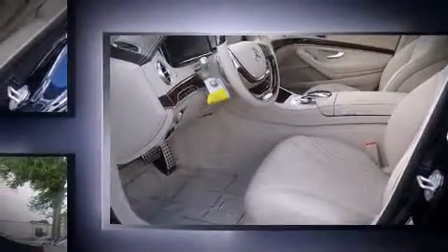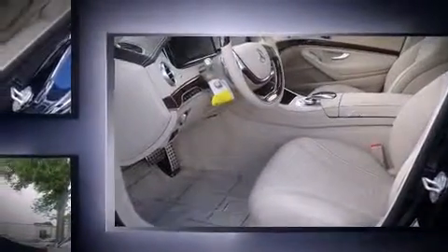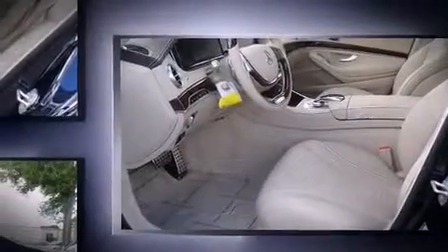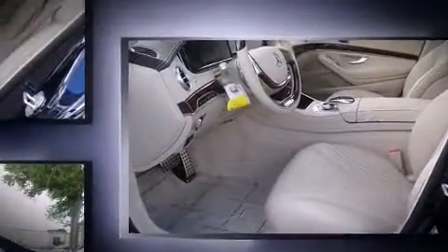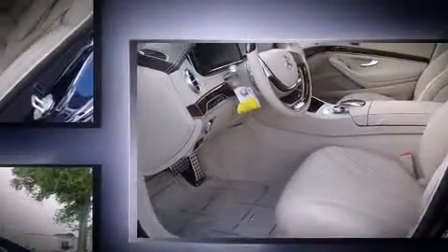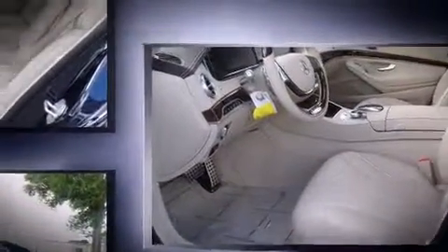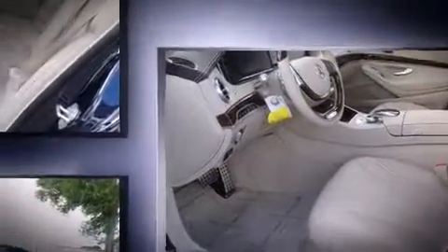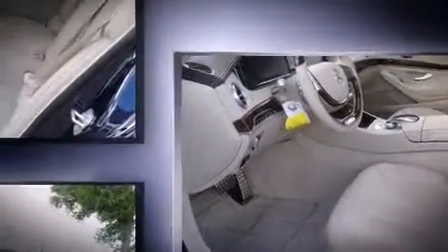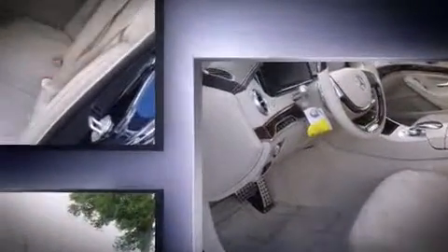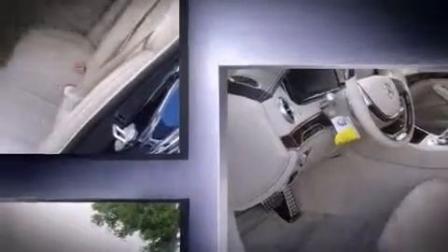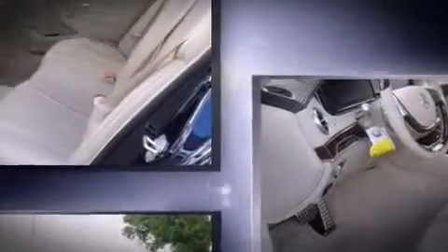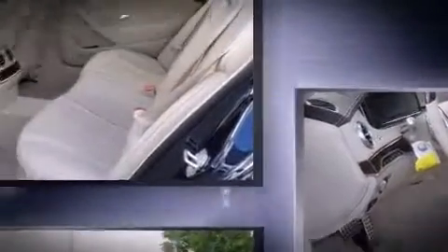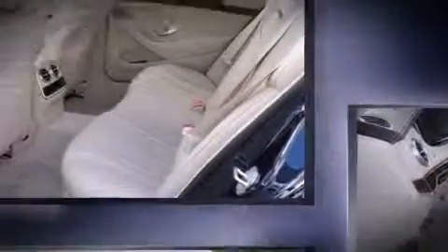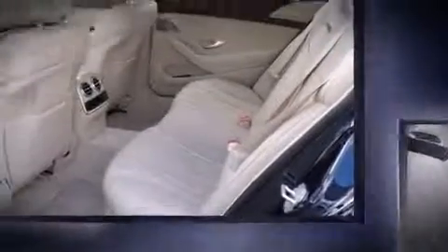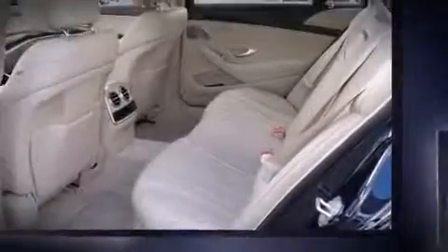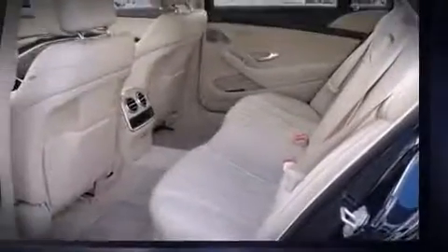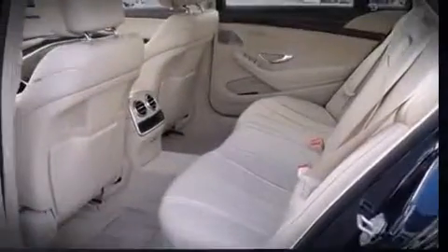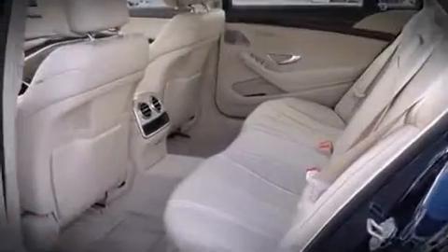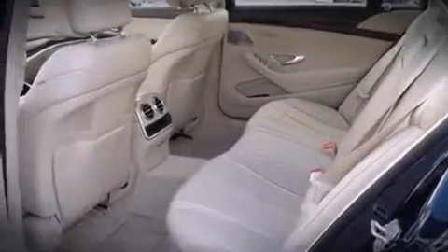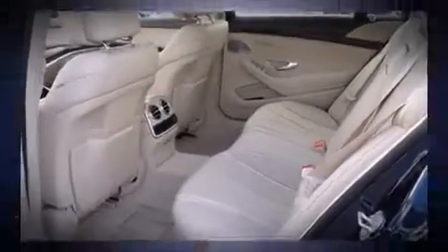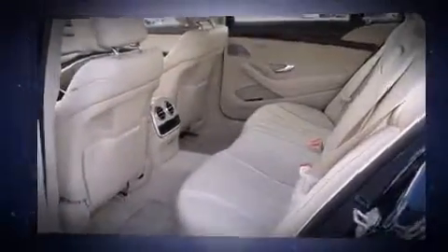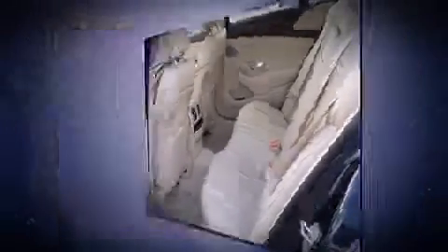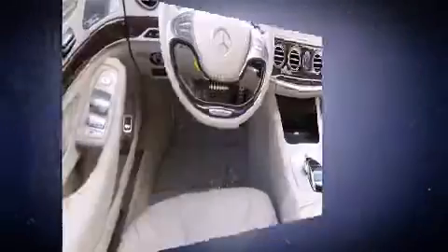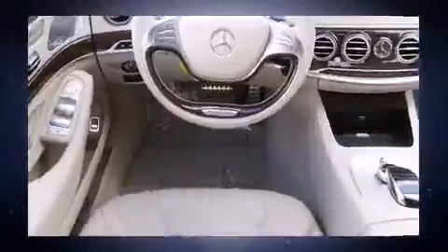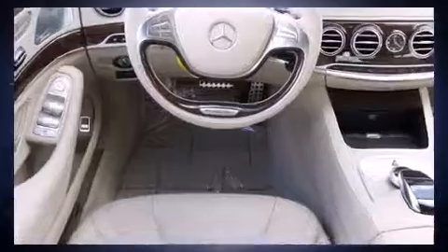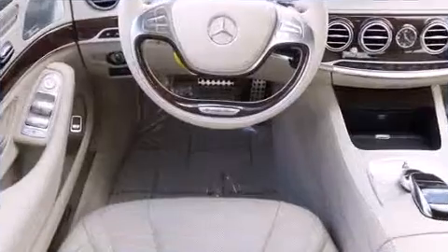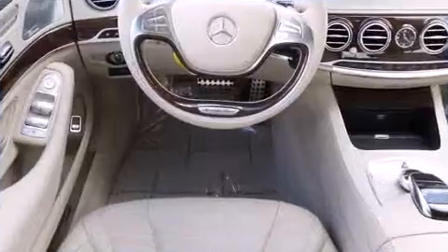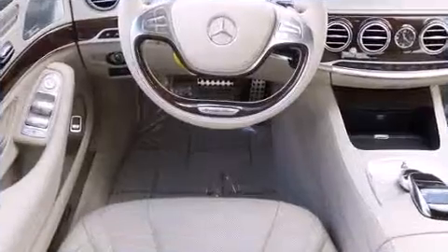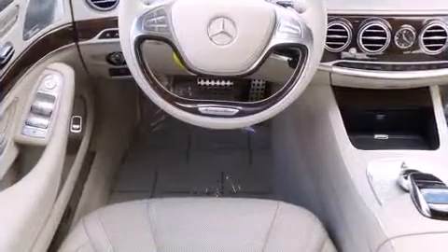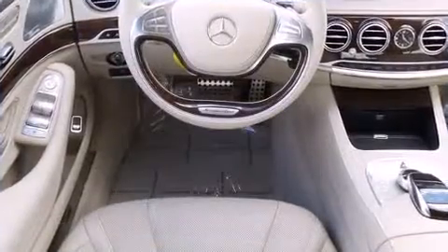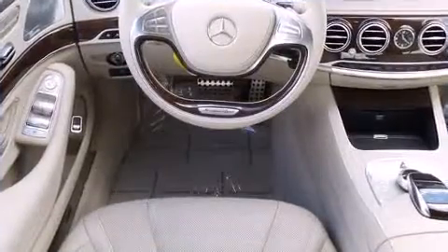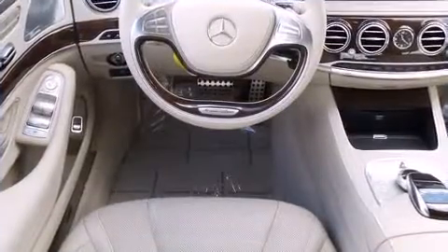The engine breathes better thanks to a turbocharger, improving both performance and economy.